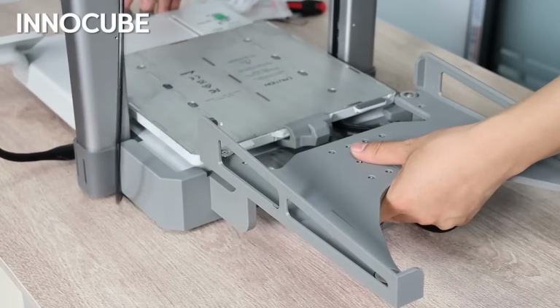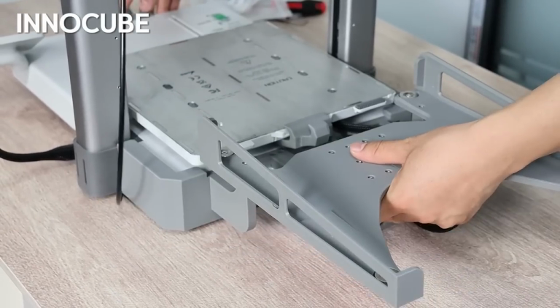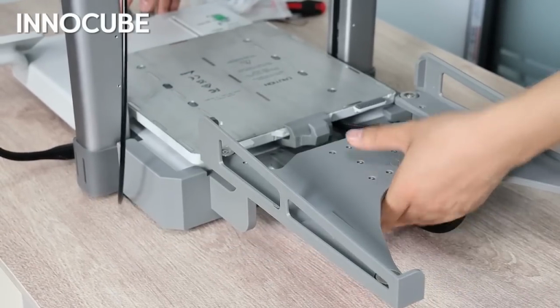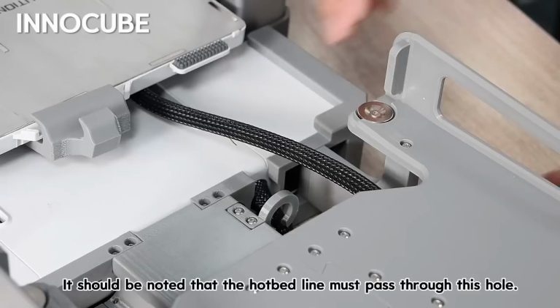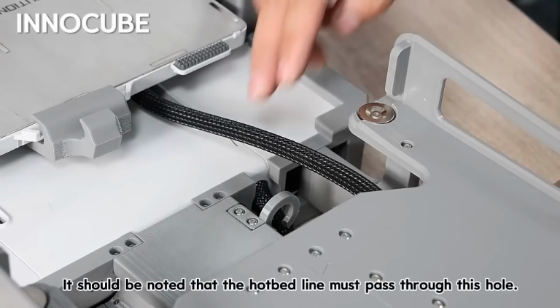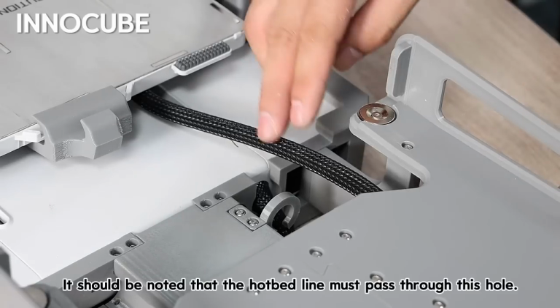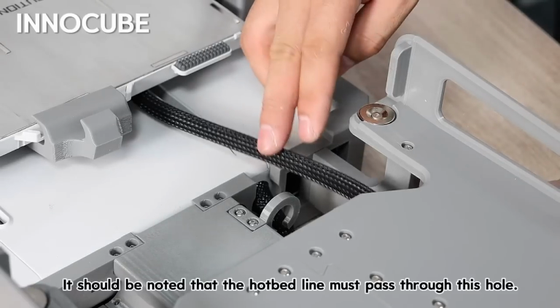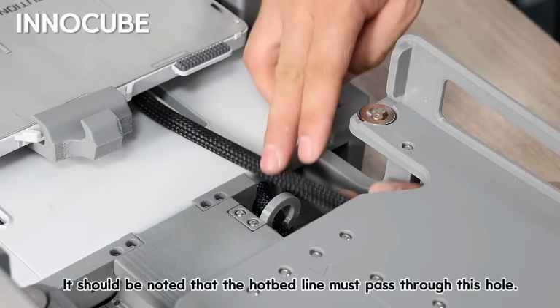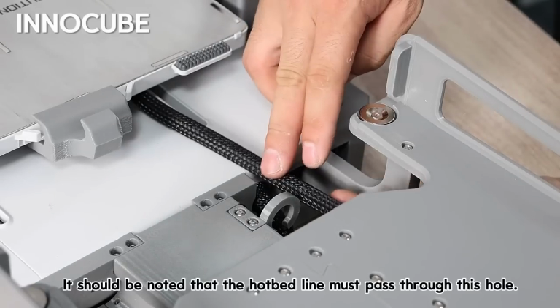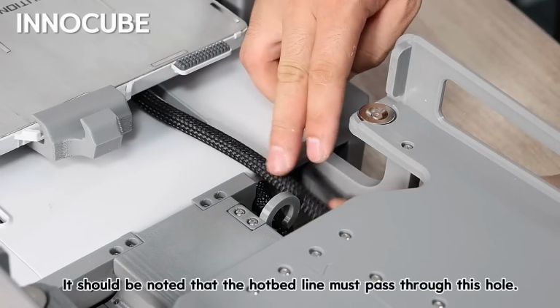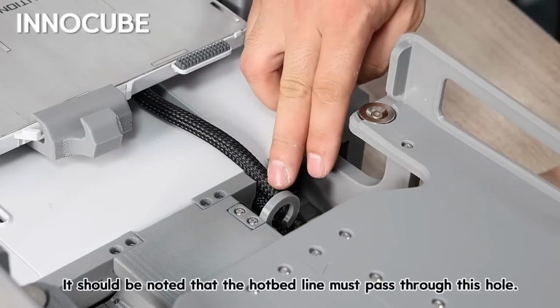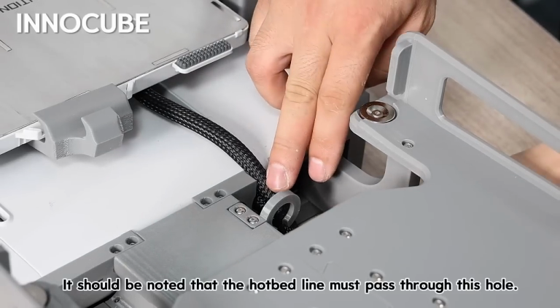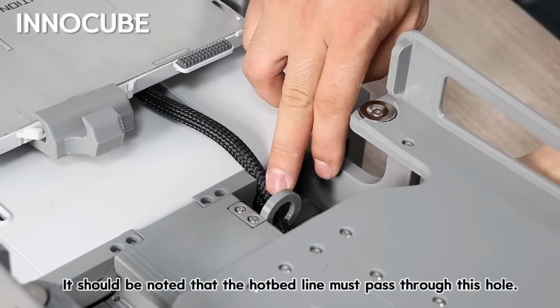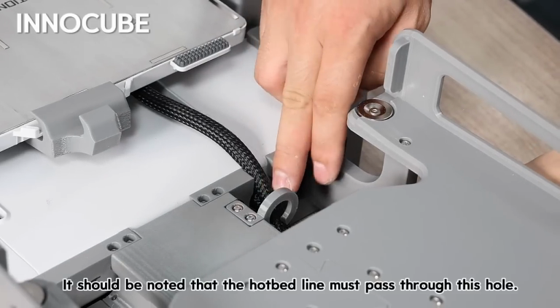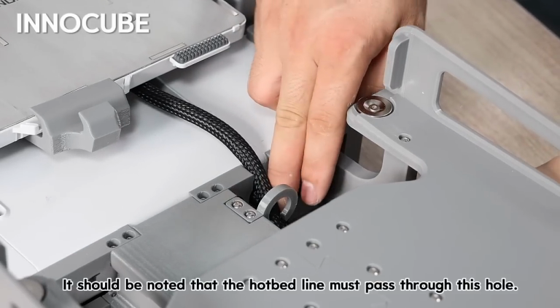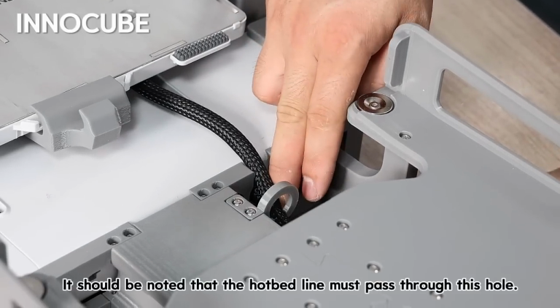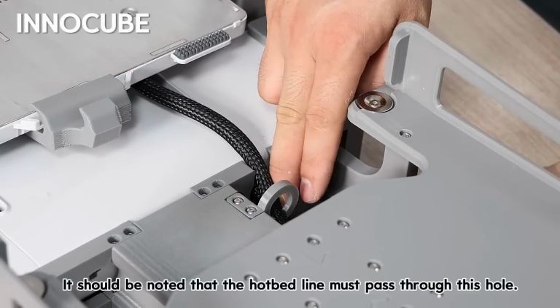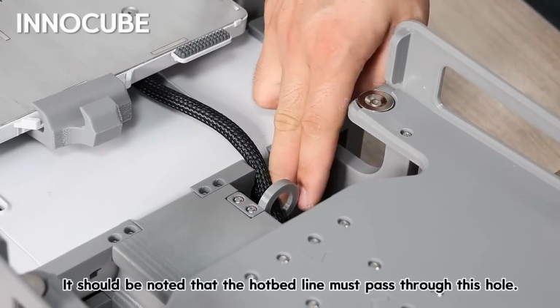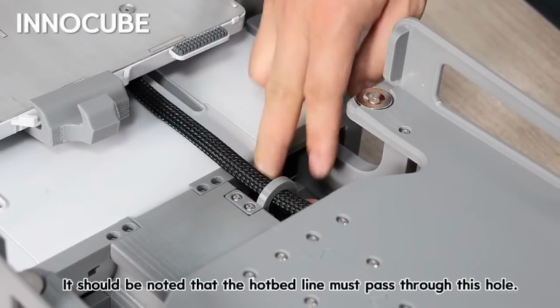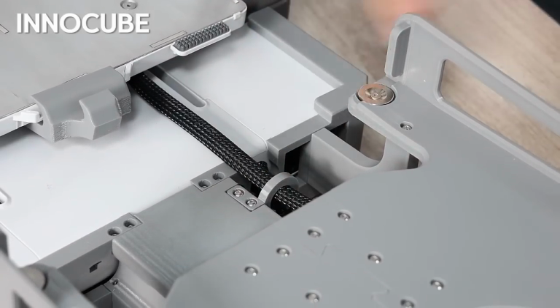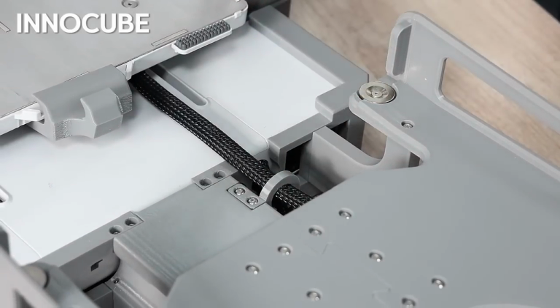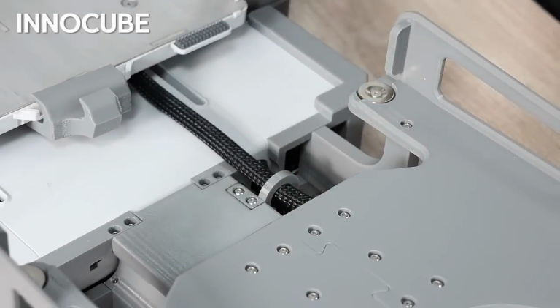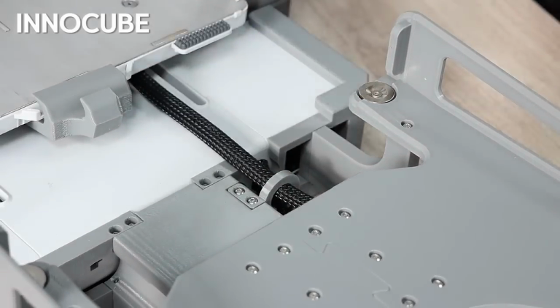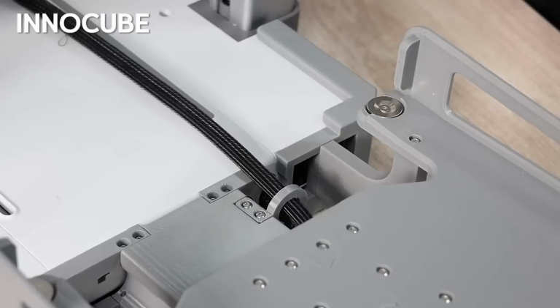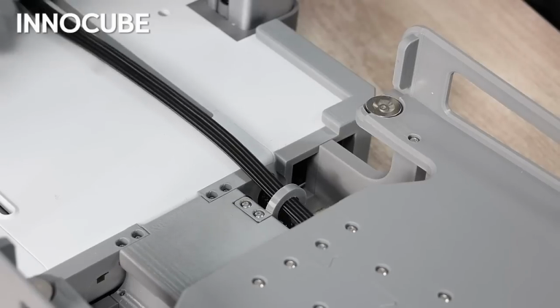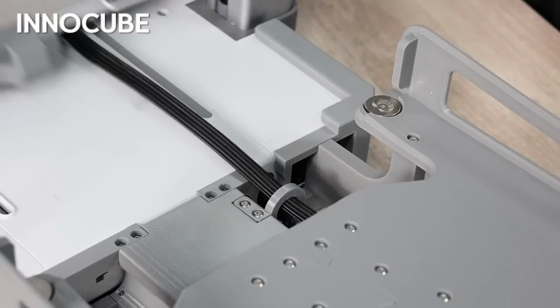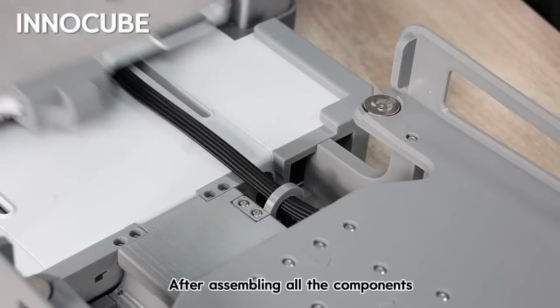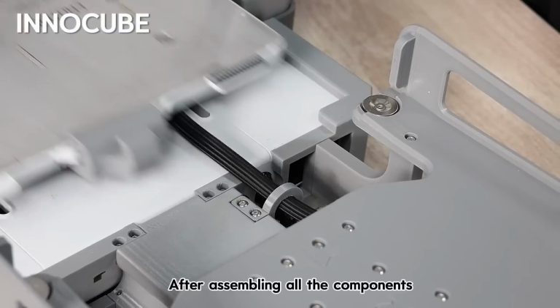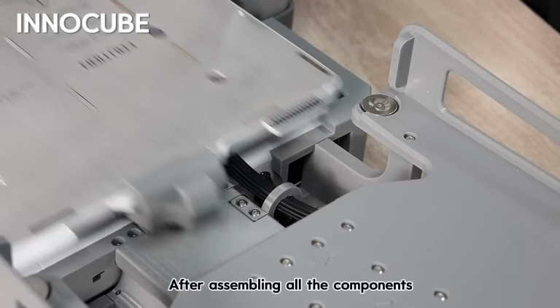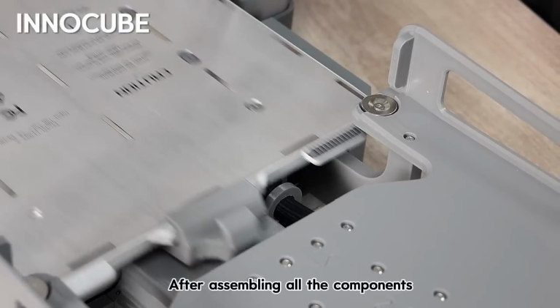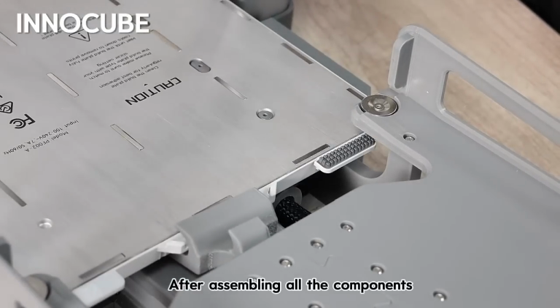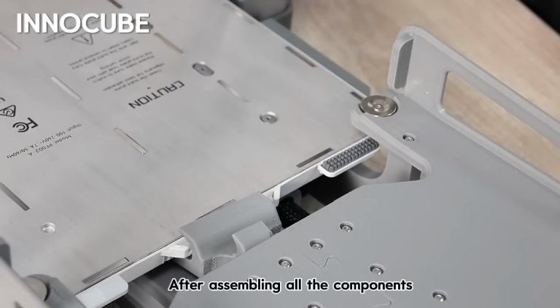It should be noted that the hotbed line must pass through this hole after assembling all the components.